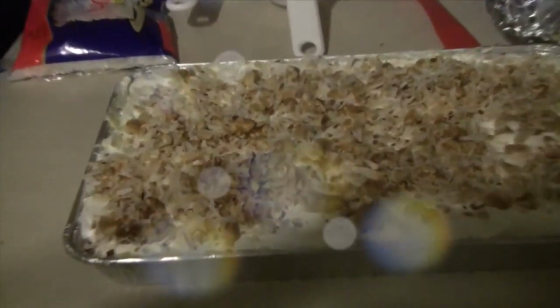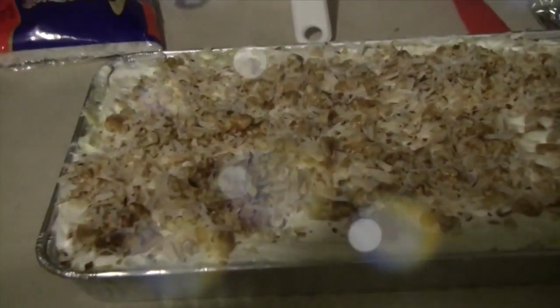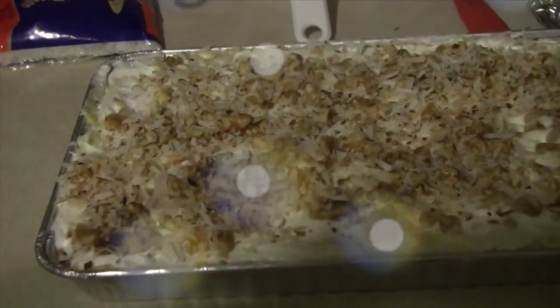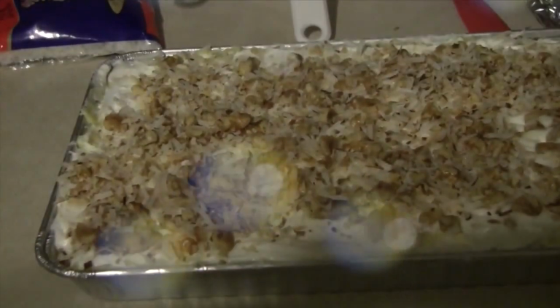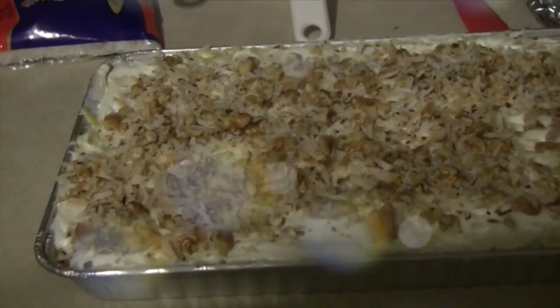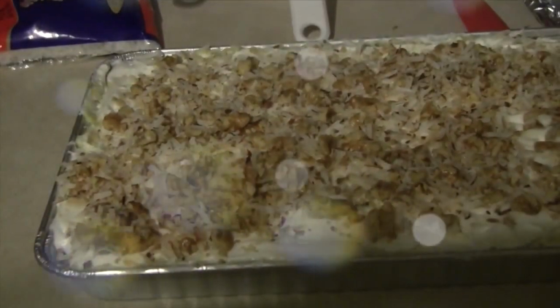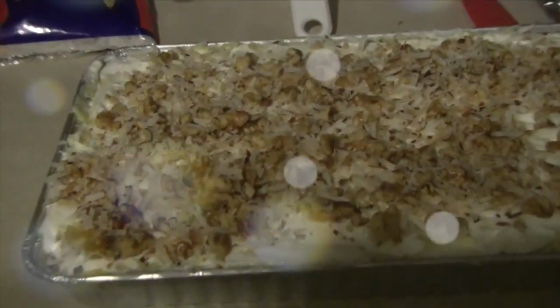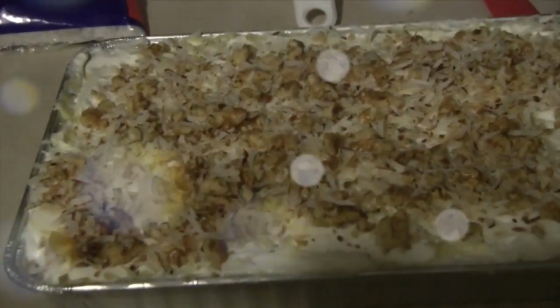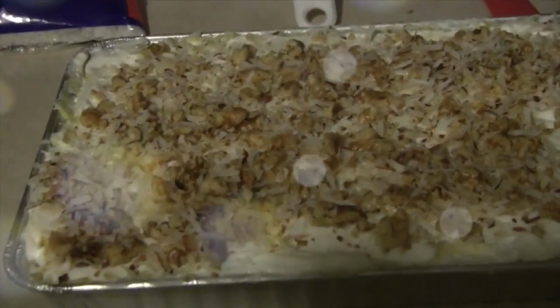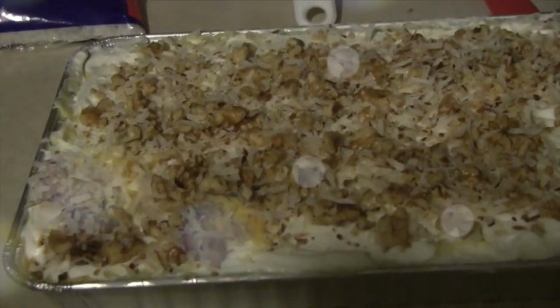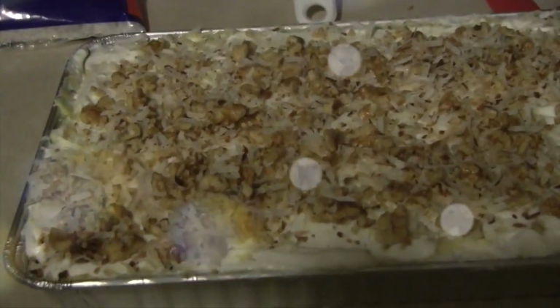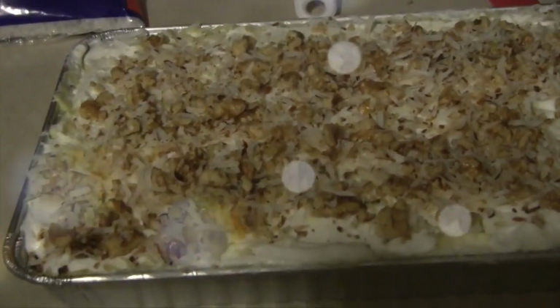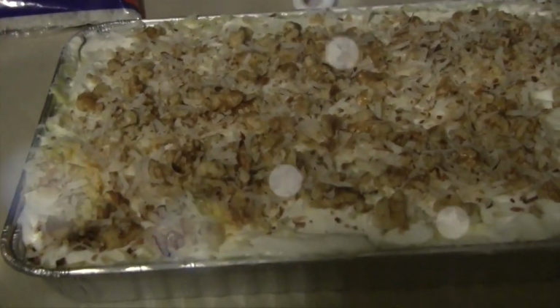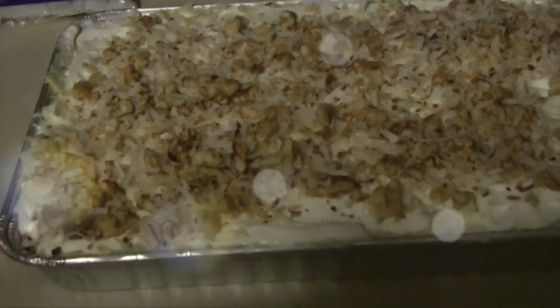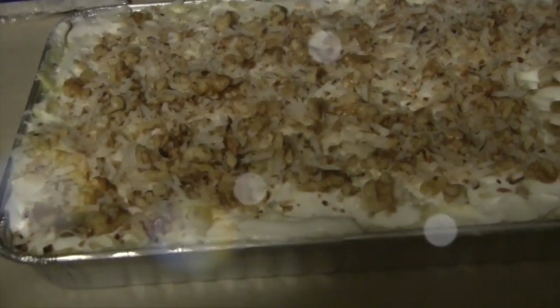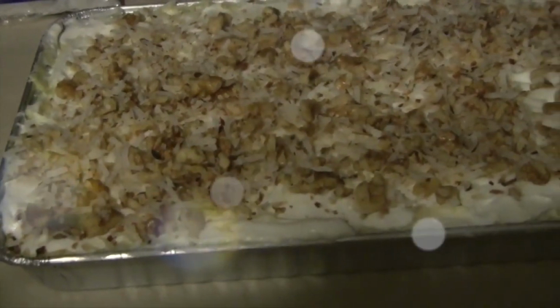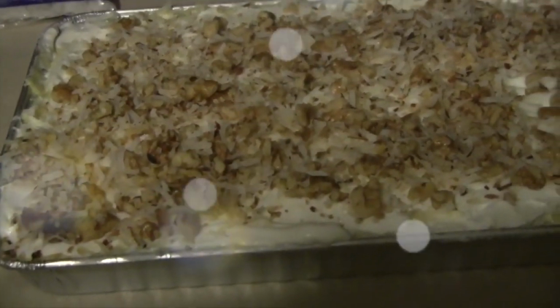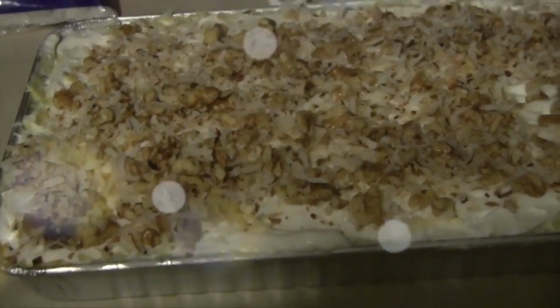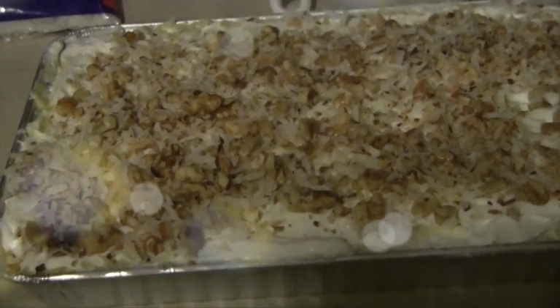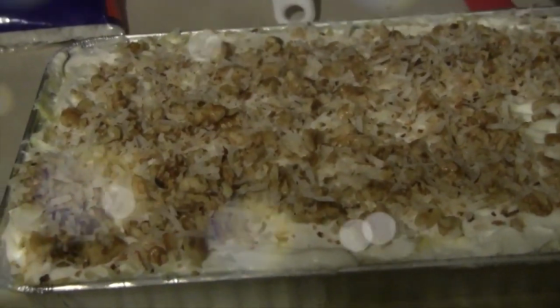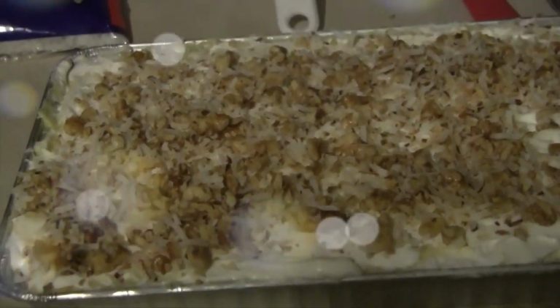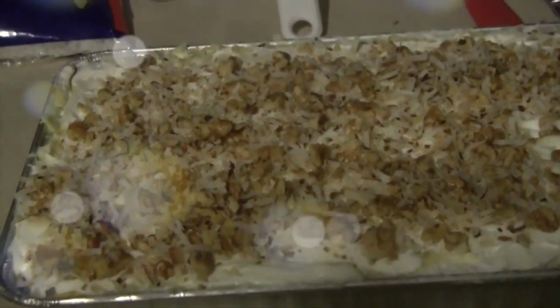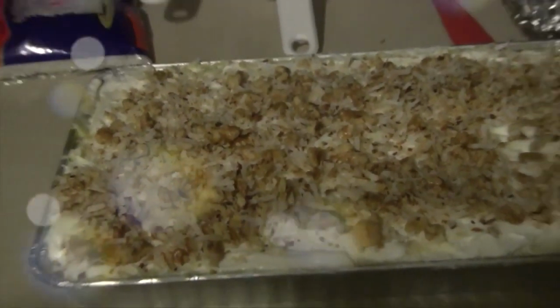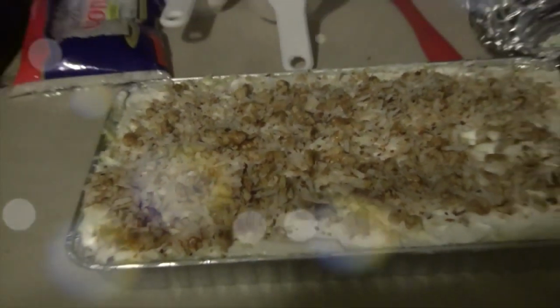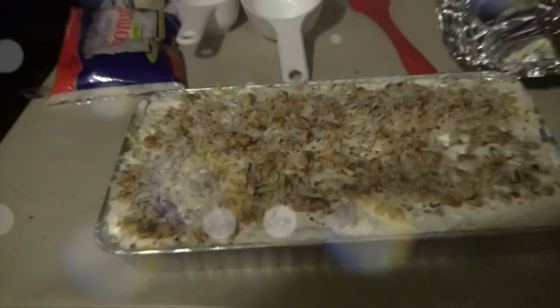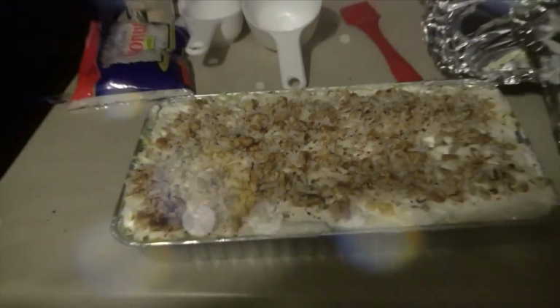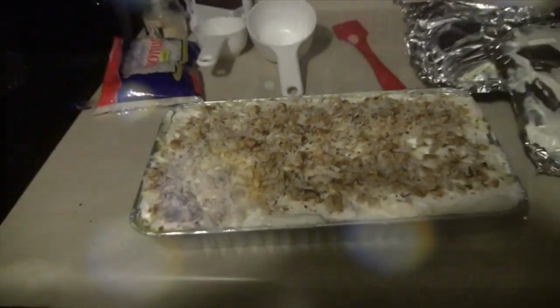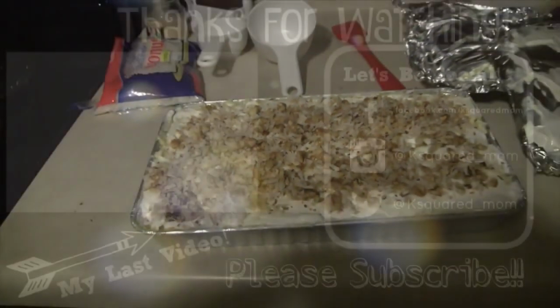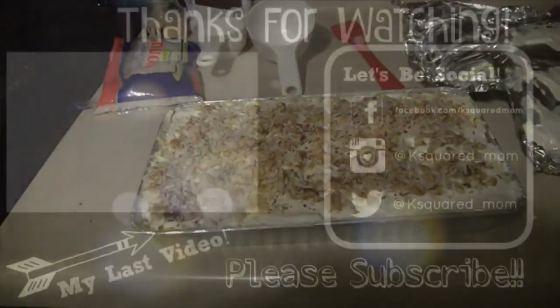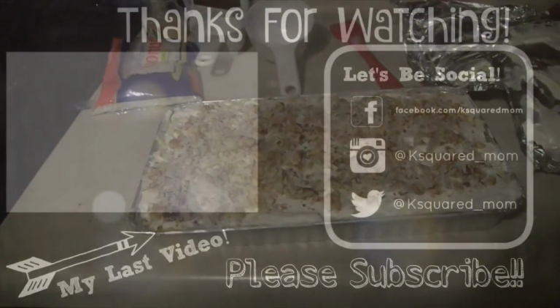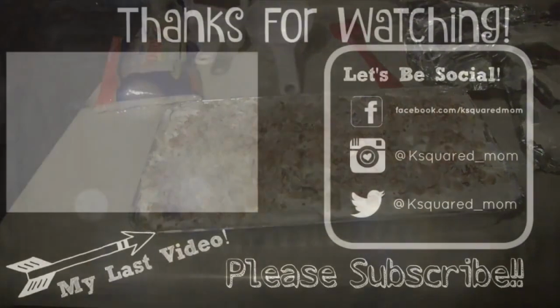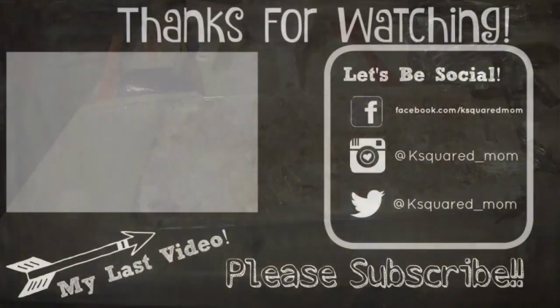Thank you guys so much for watching. Let me know if you tried this out in the comments down below, and I will see you in my next video.